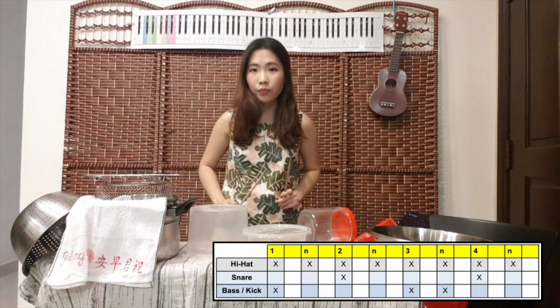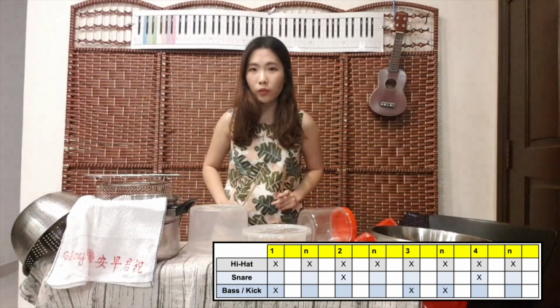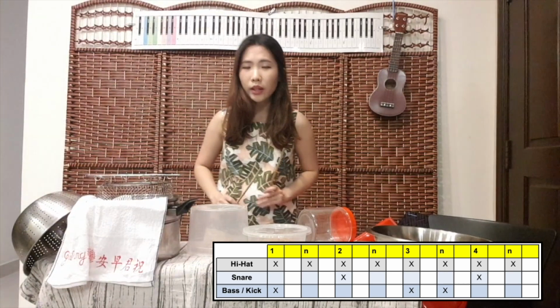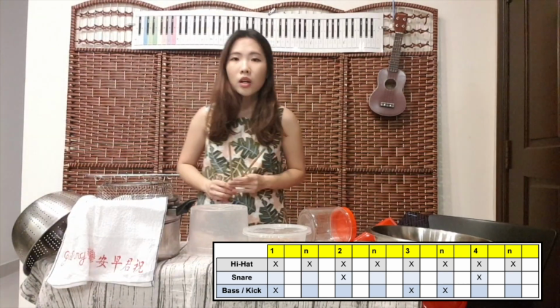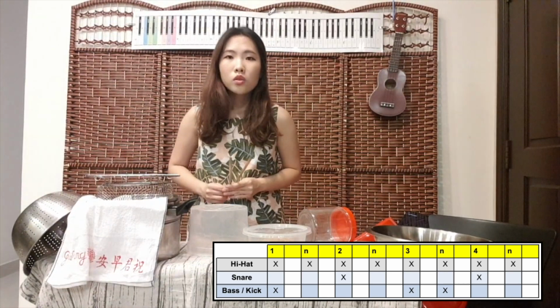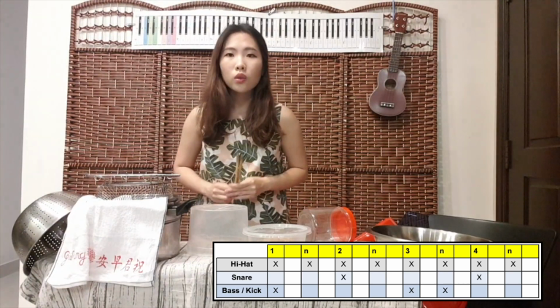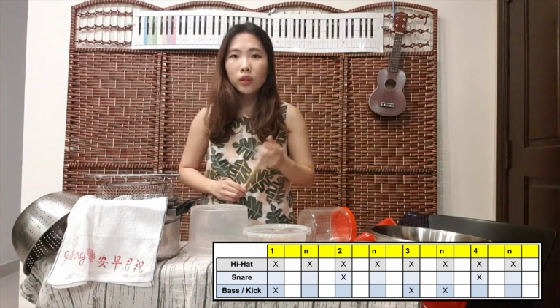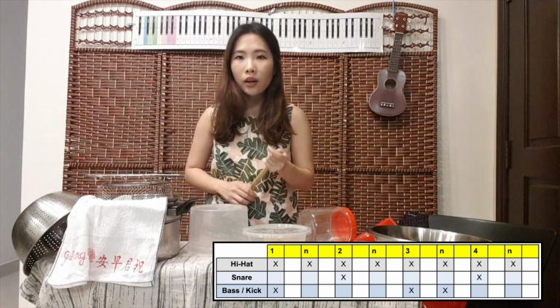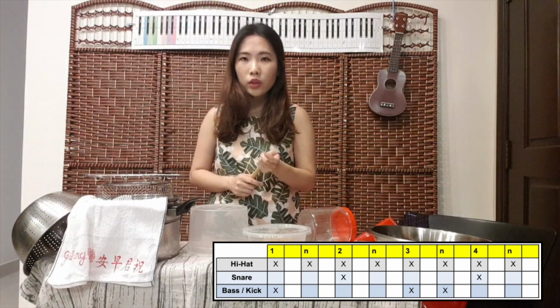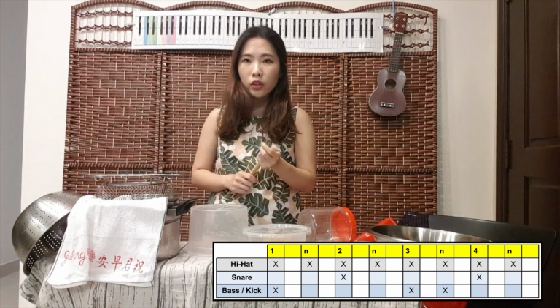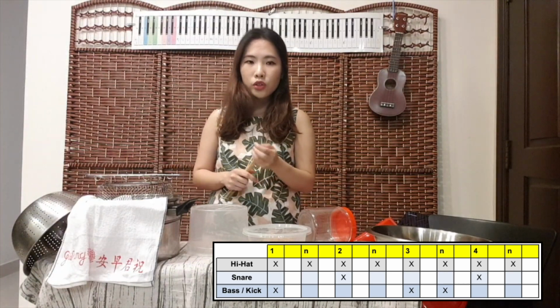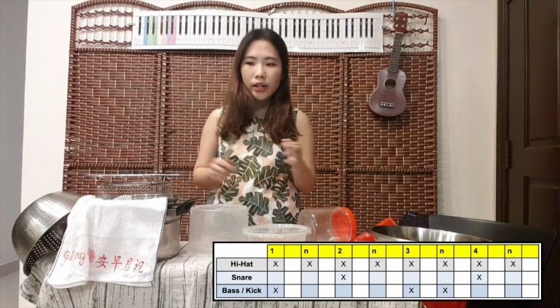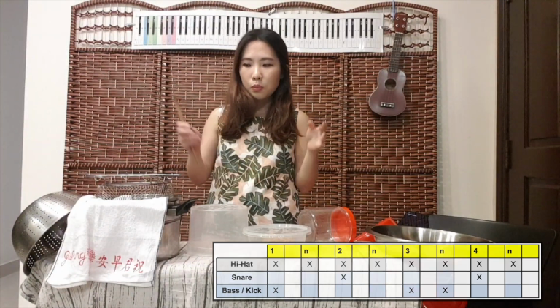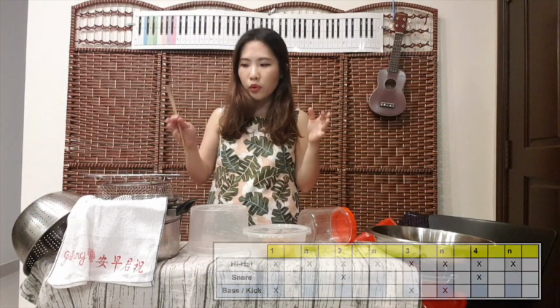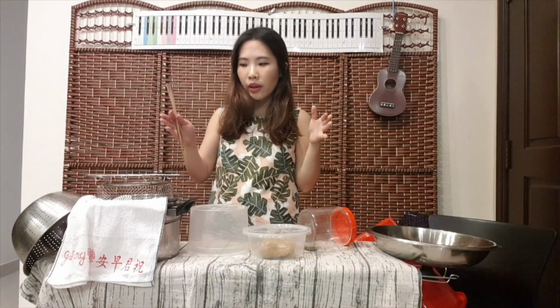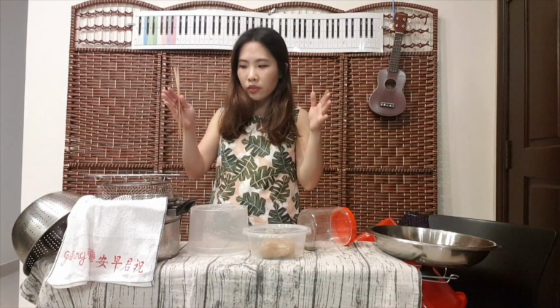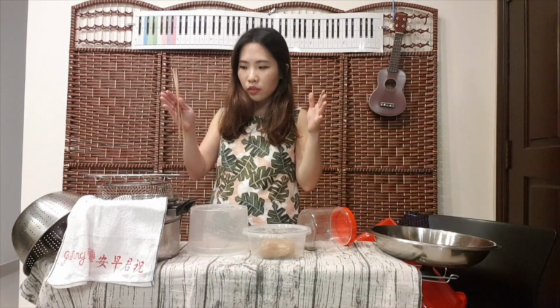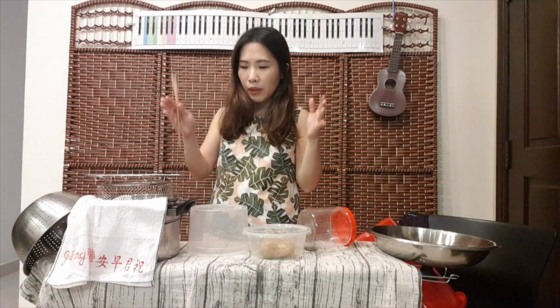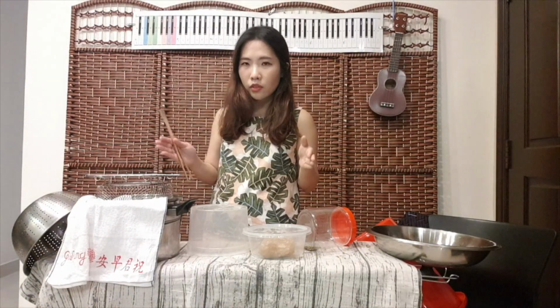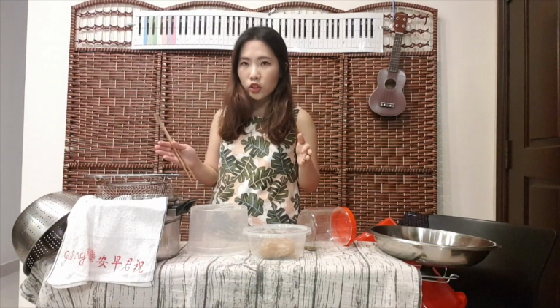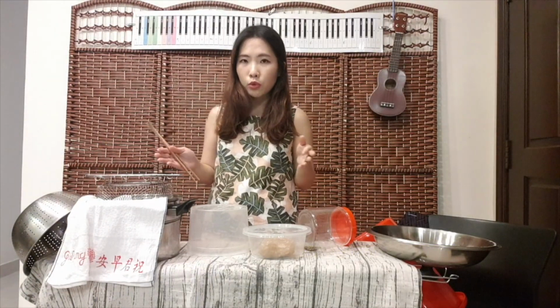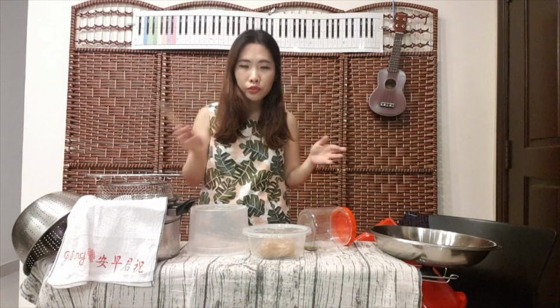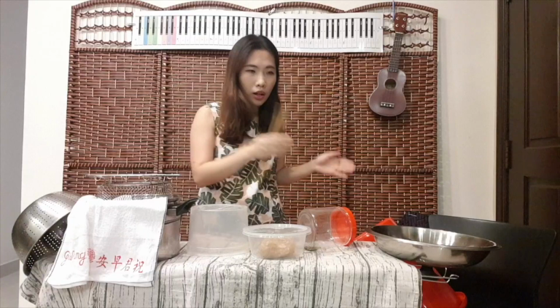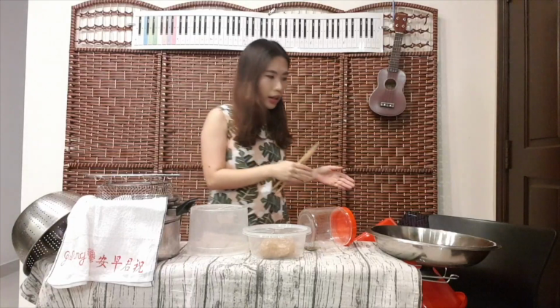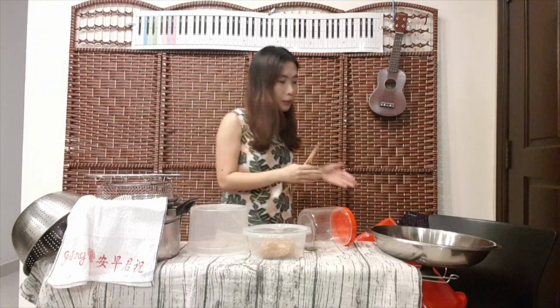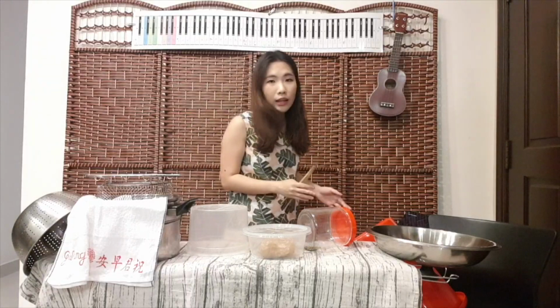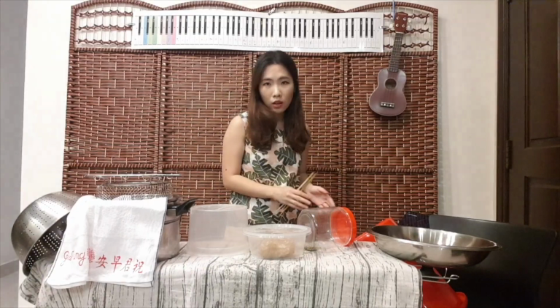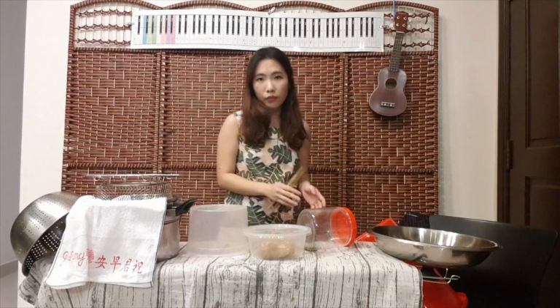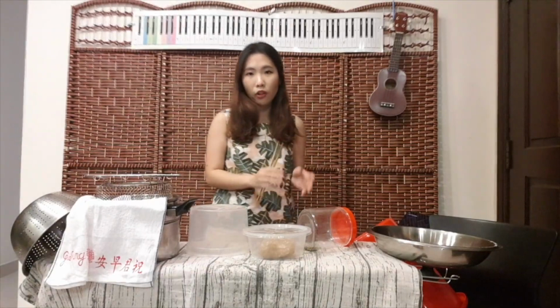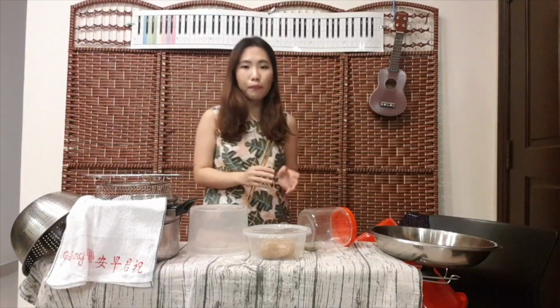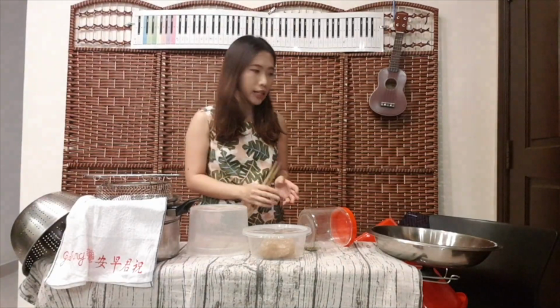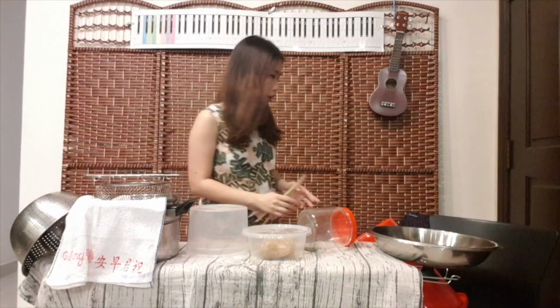So now you're going to try to put that basic rock drum groove and play along with the rock backing track.